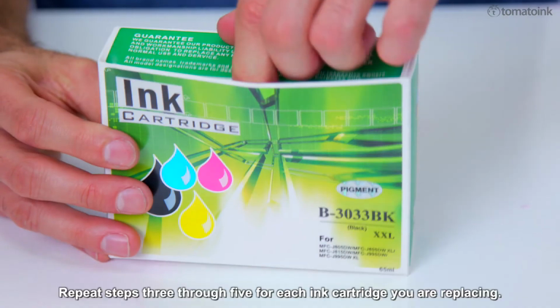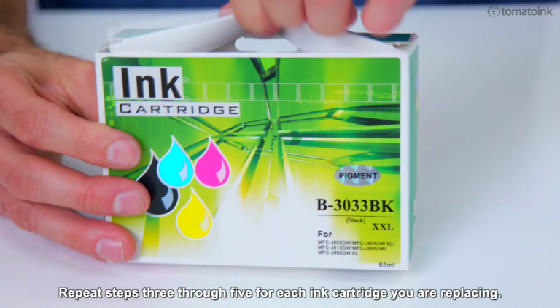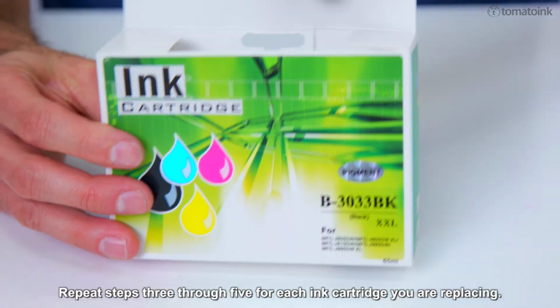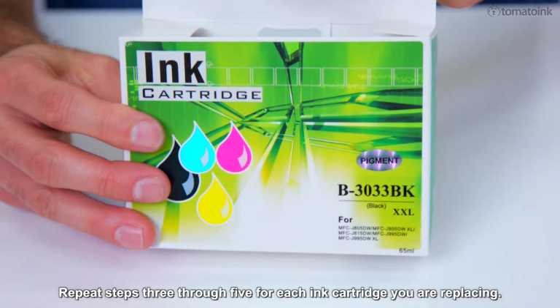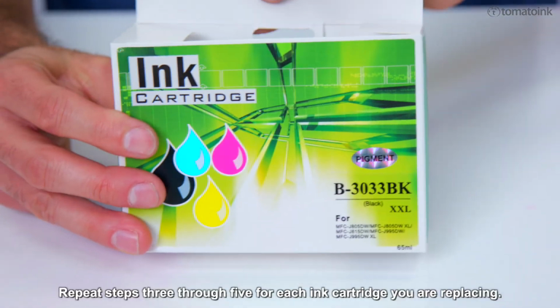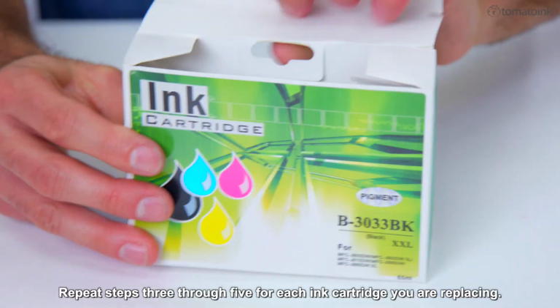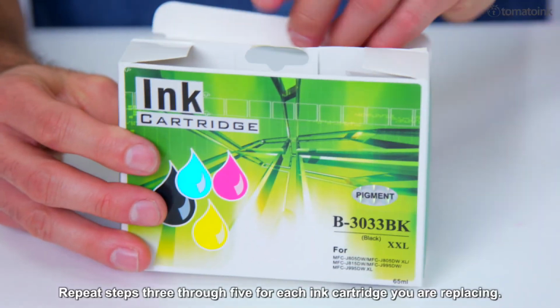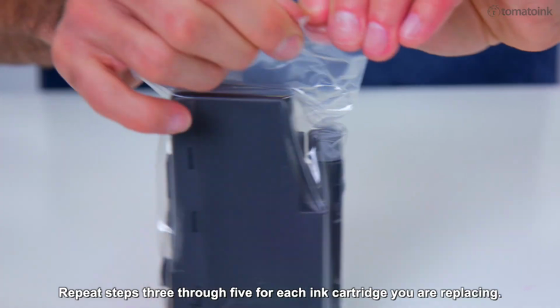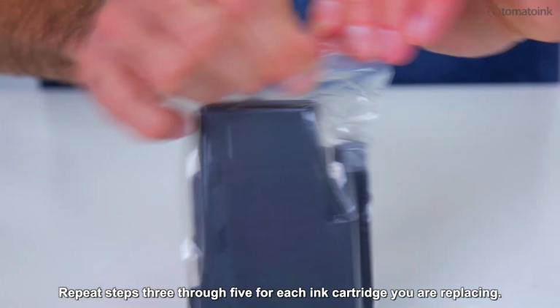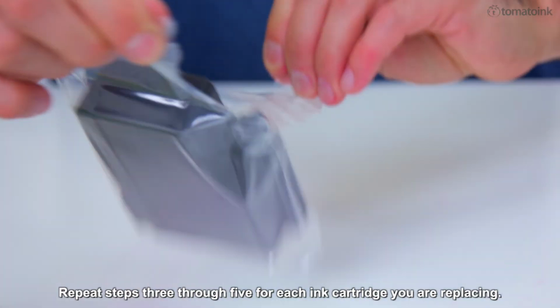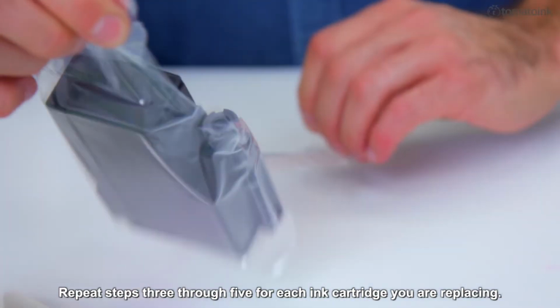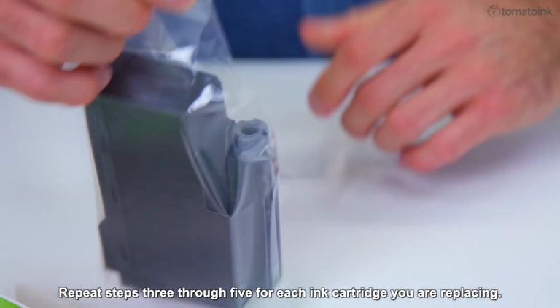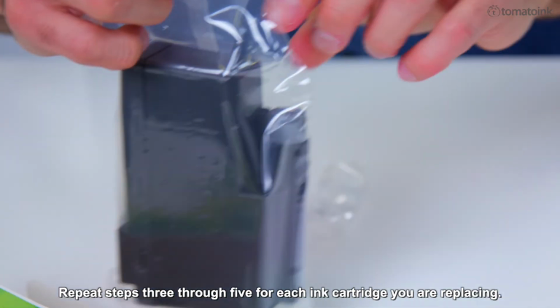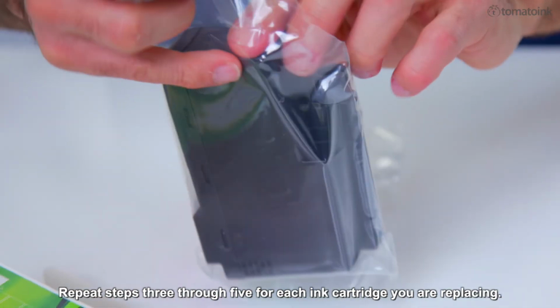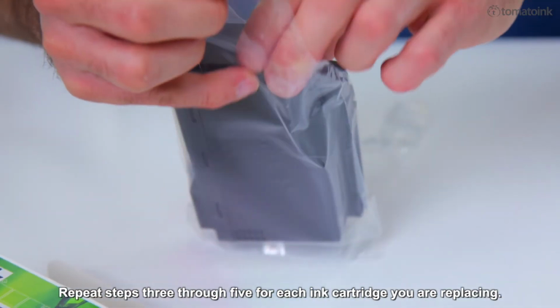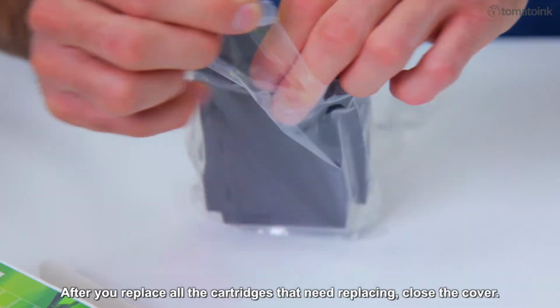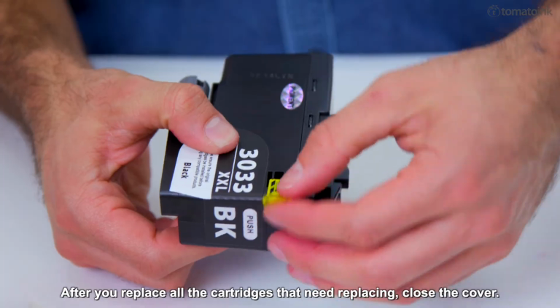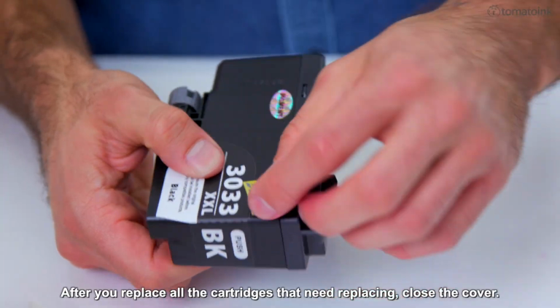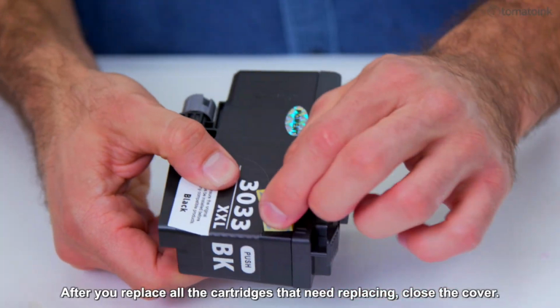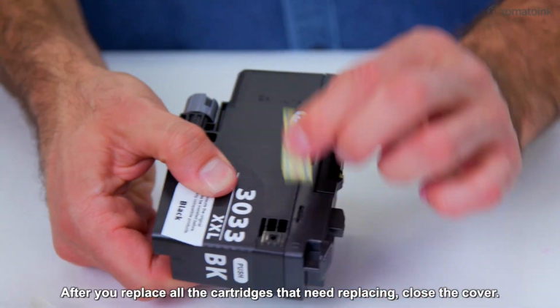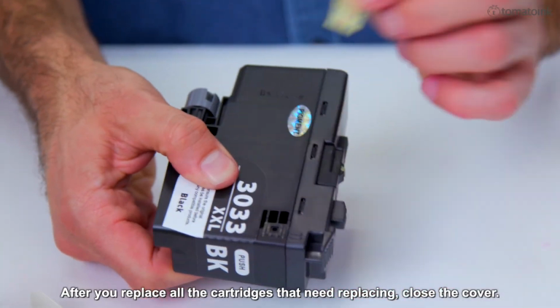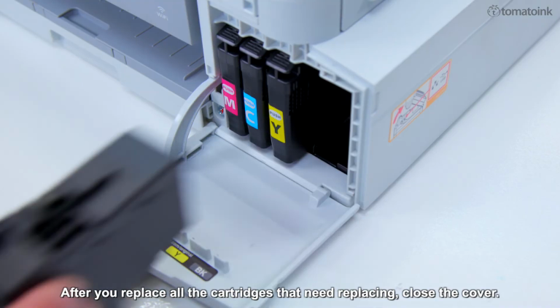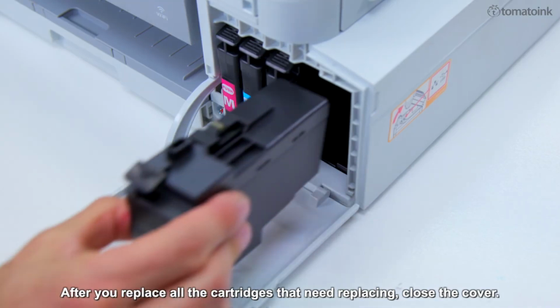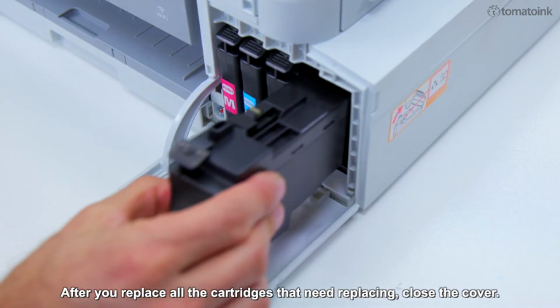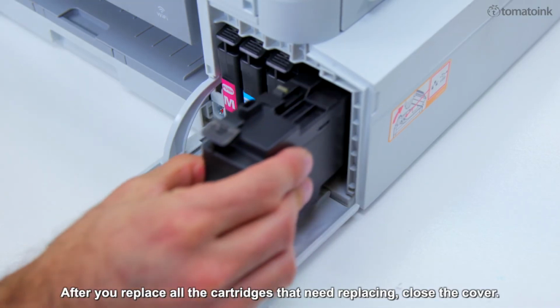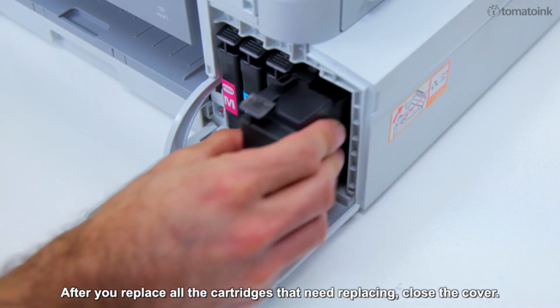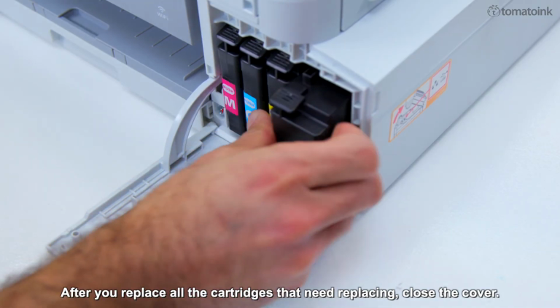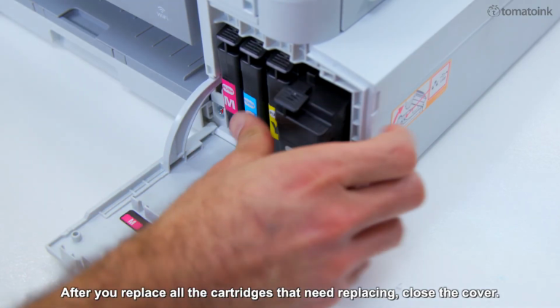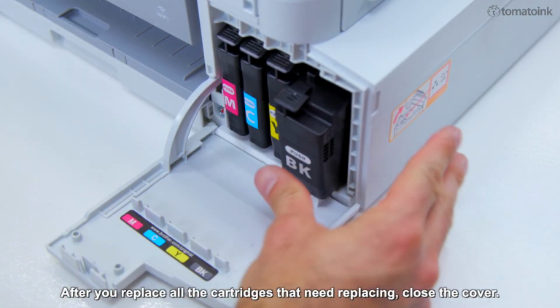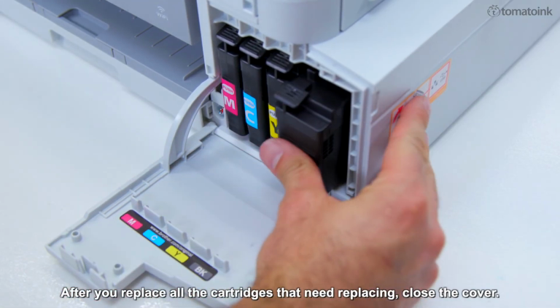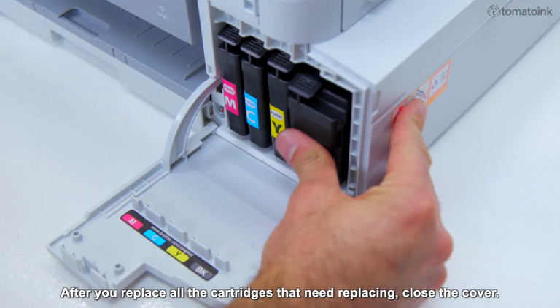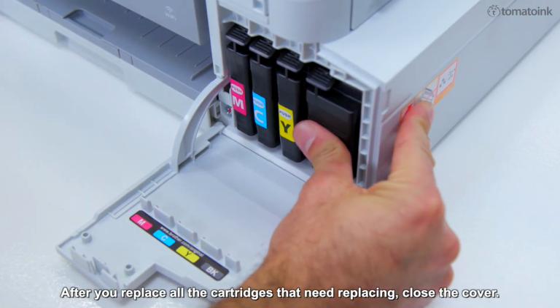Repeat steps three through five for each ink cartridge you are replacing. After you replace all the cartridges that need replacing, close the cover.